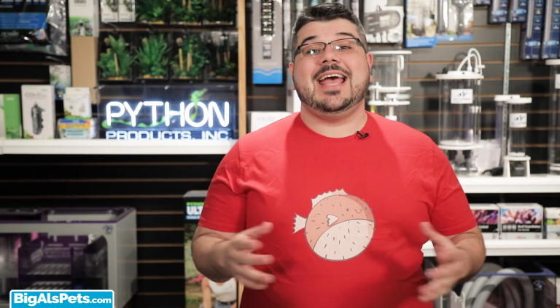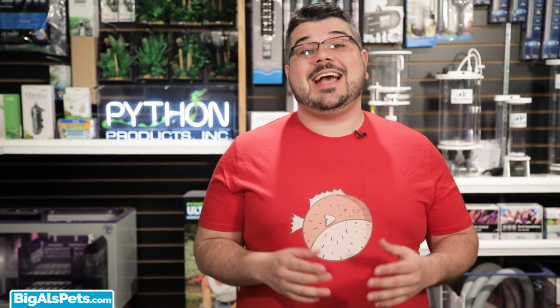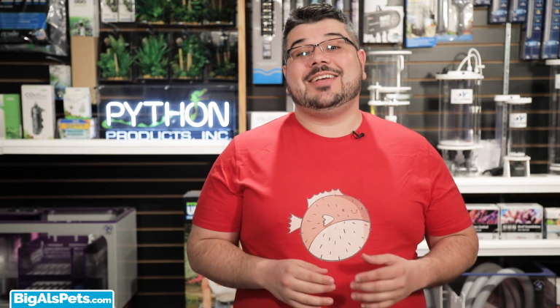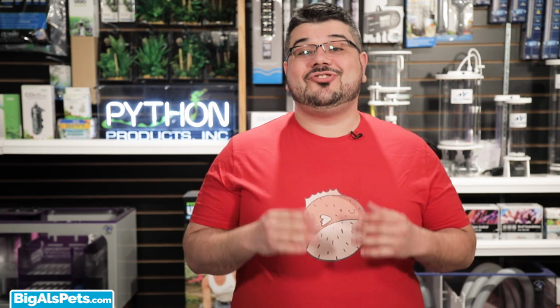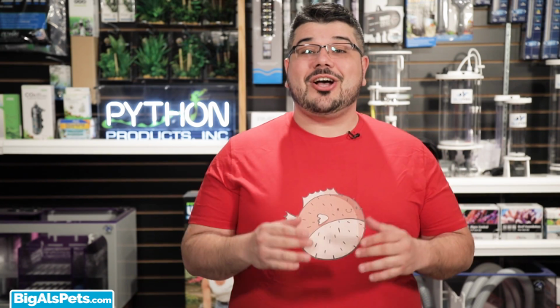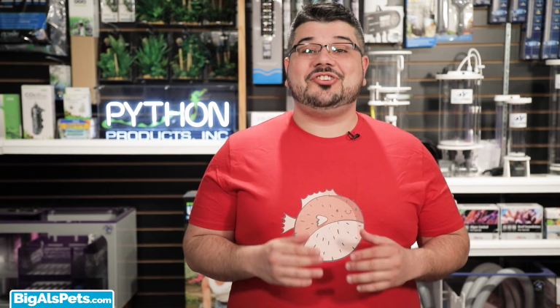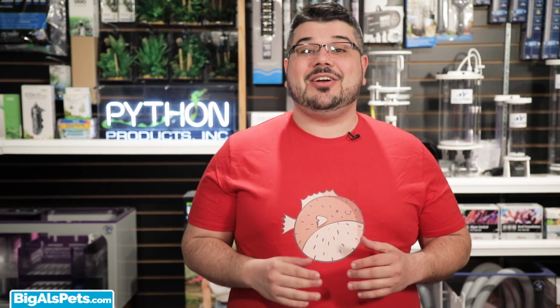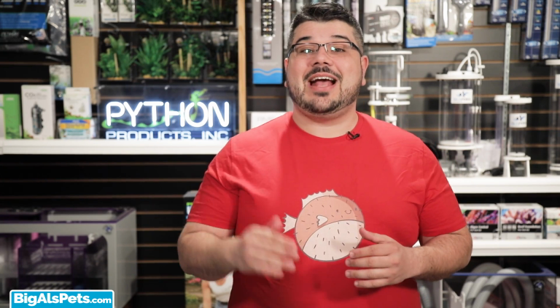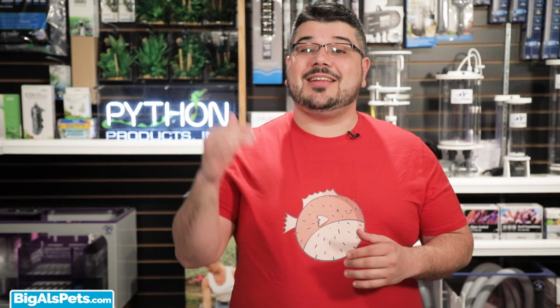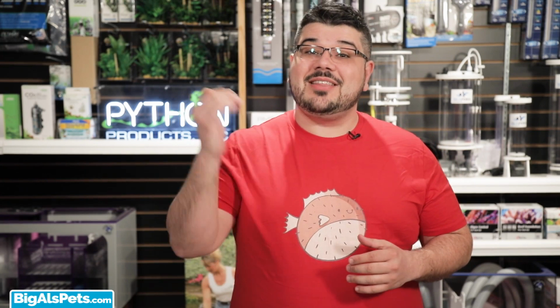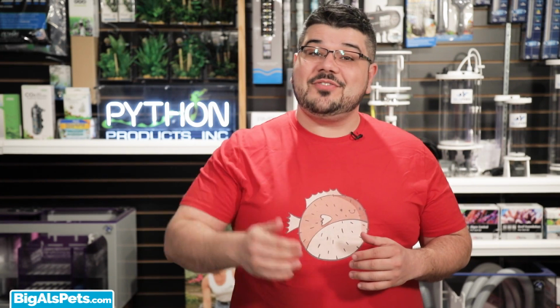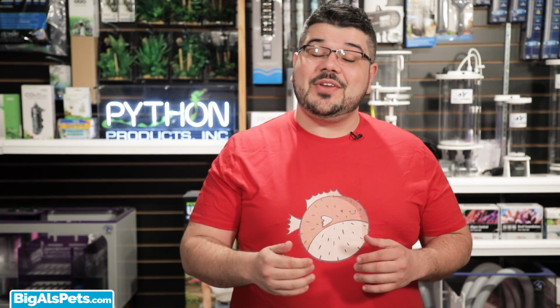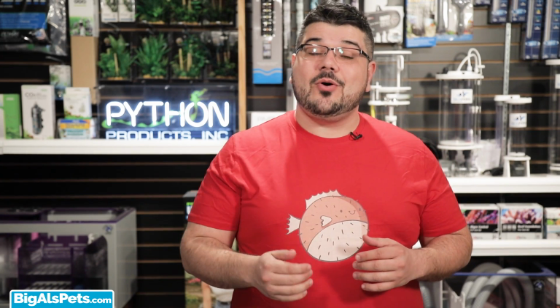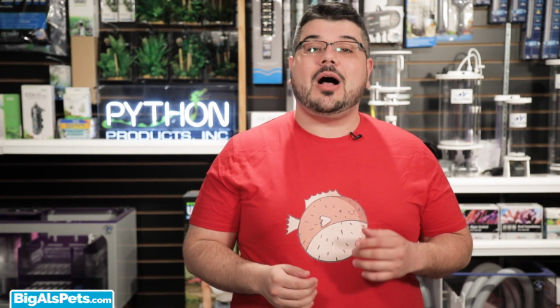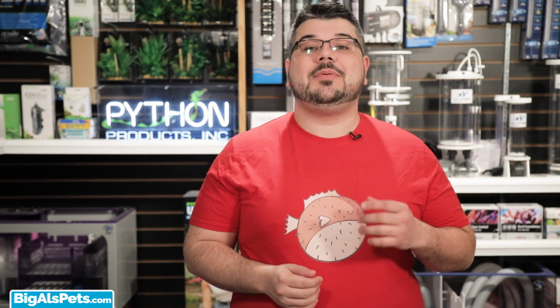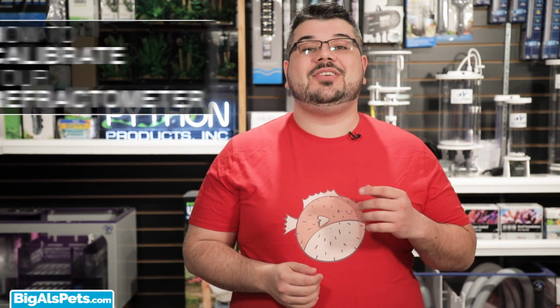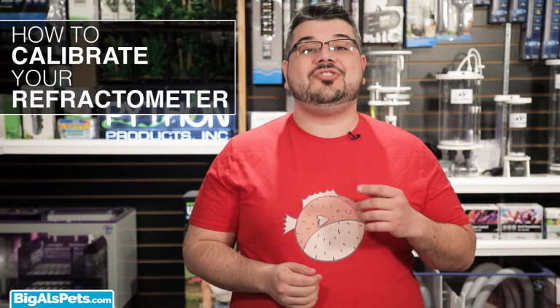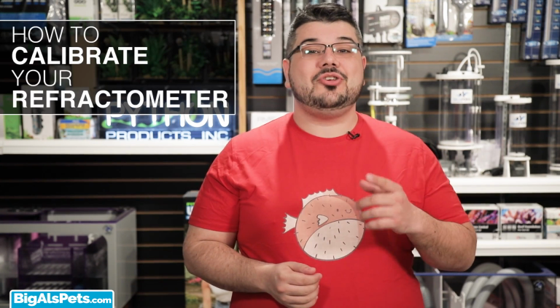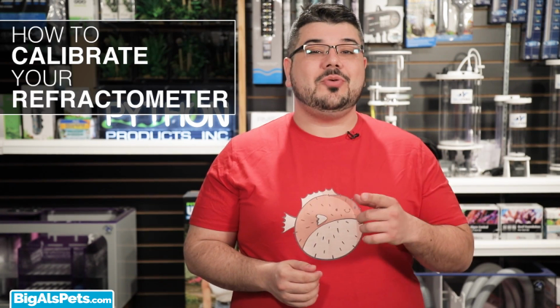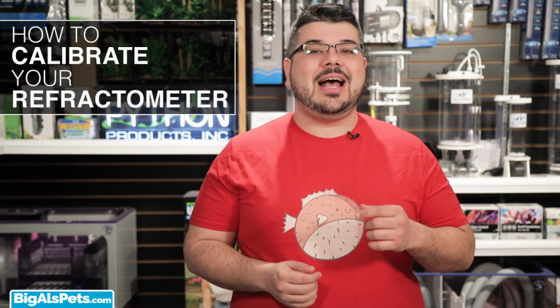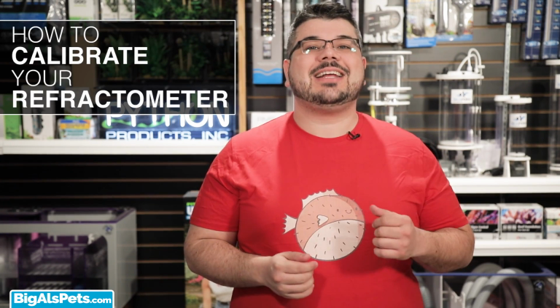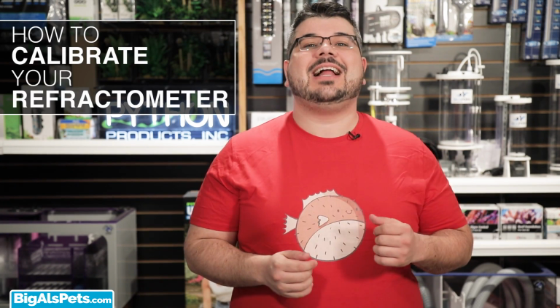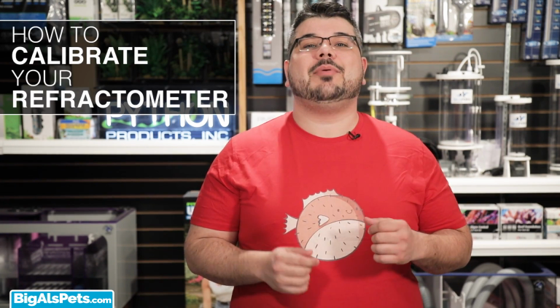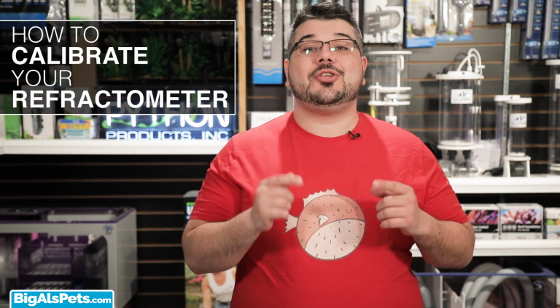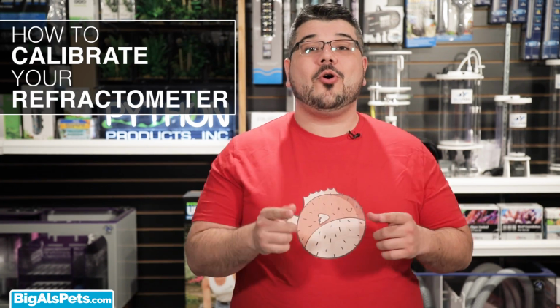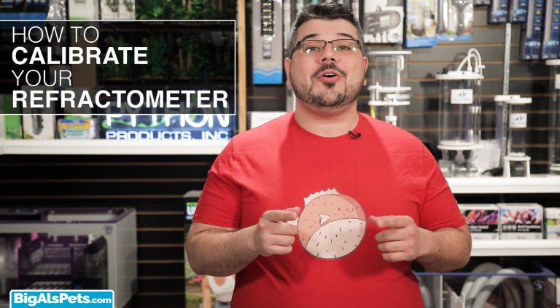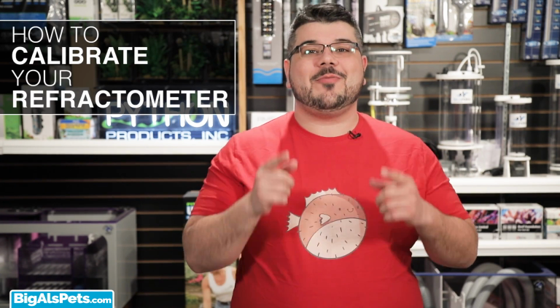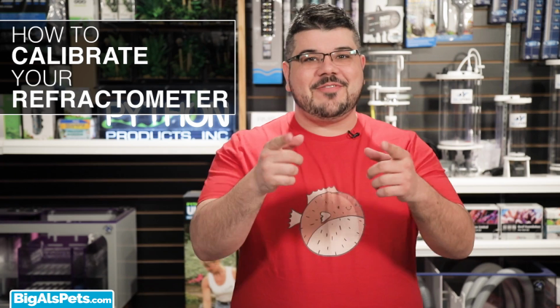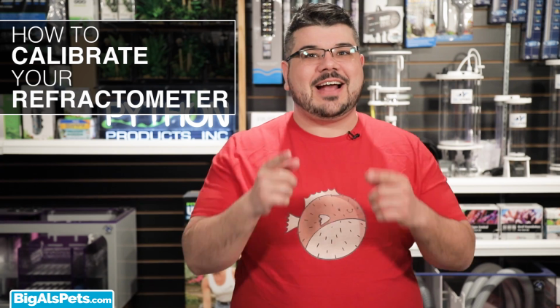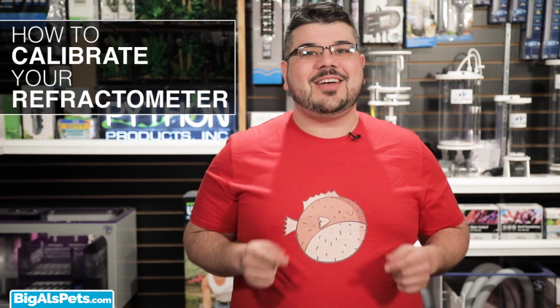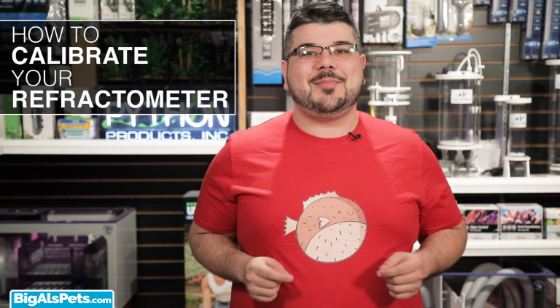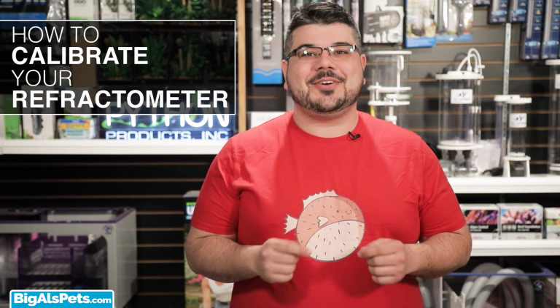Hey guys, Josh here and in this video I'll be teaching you how to calibrate your refractometer.